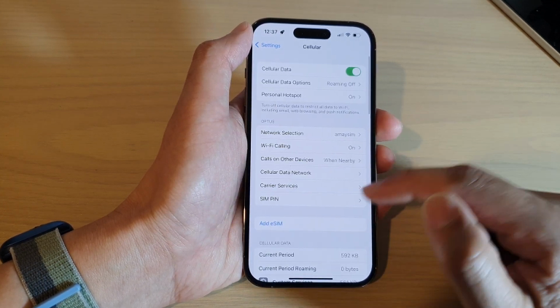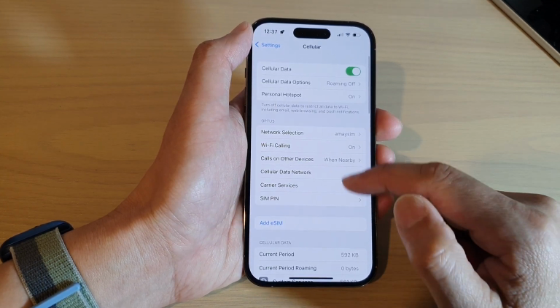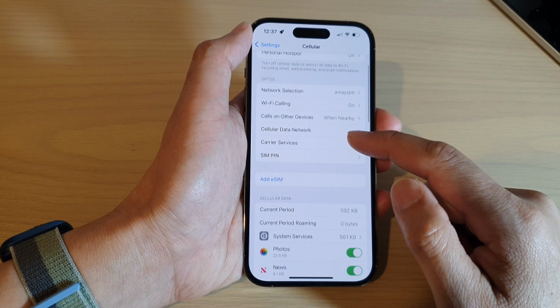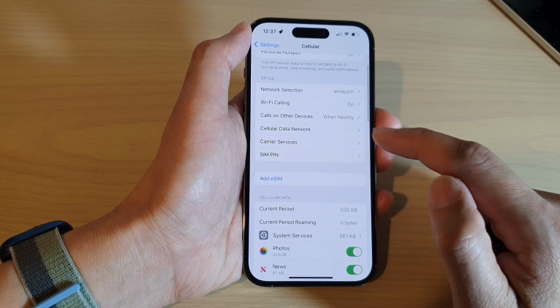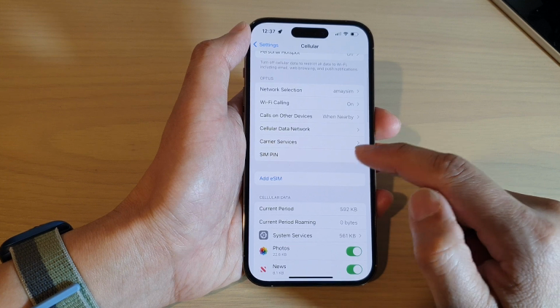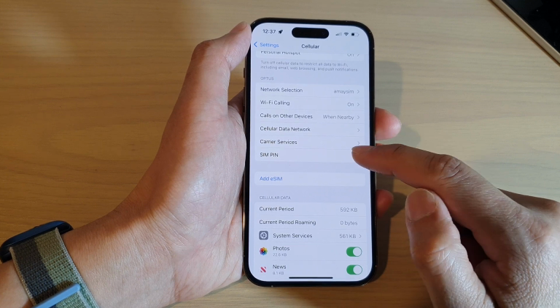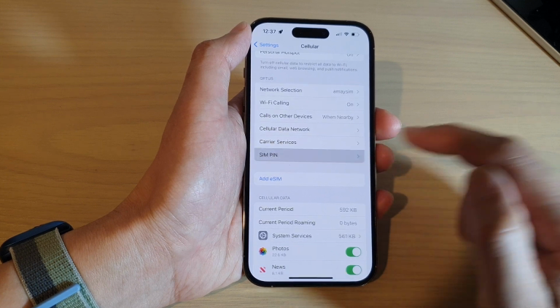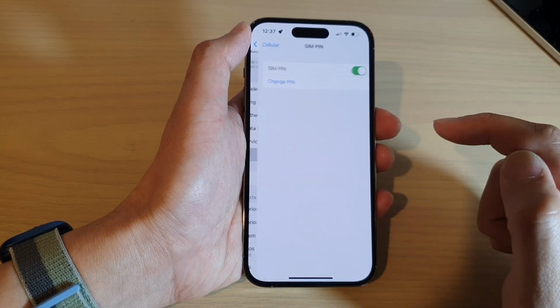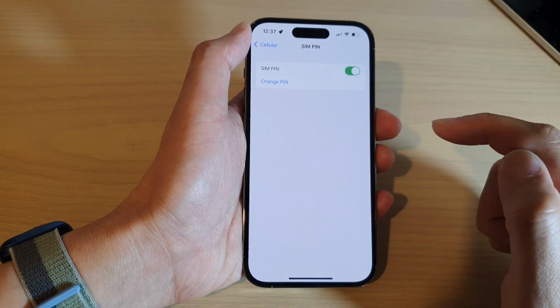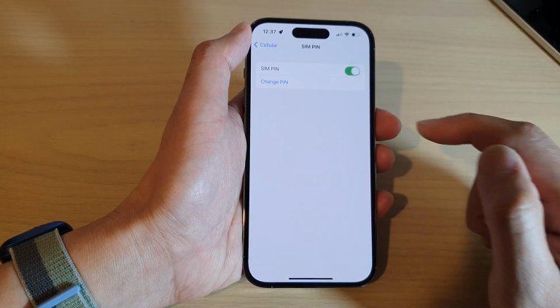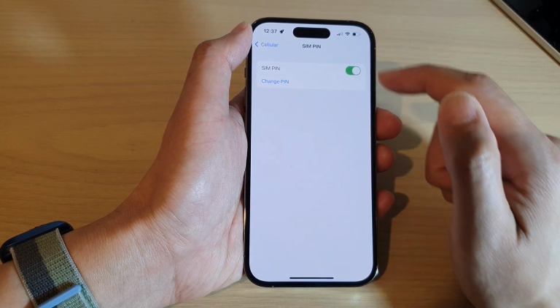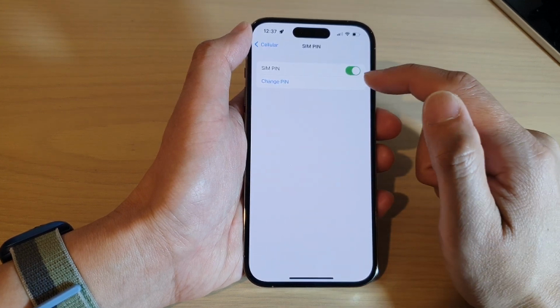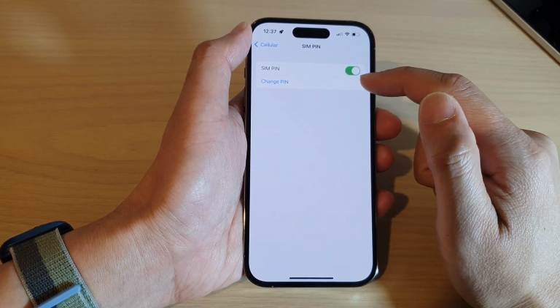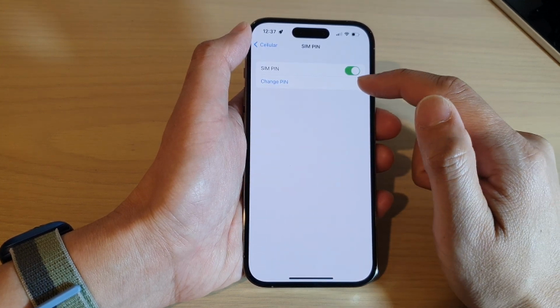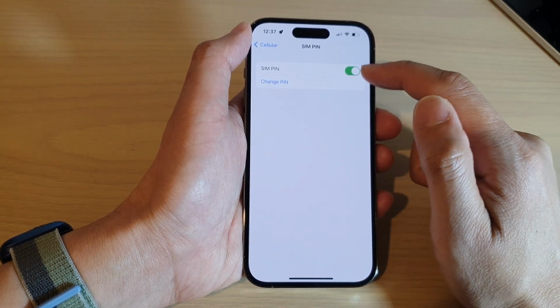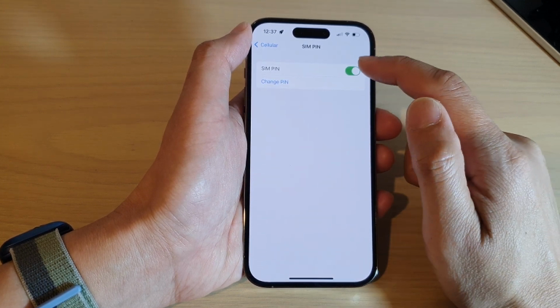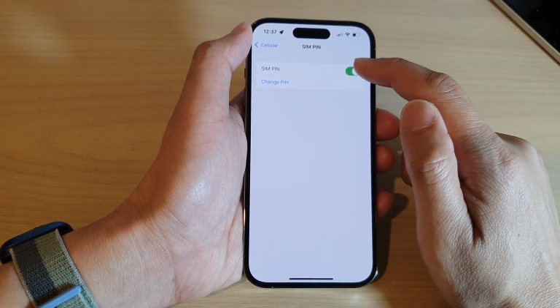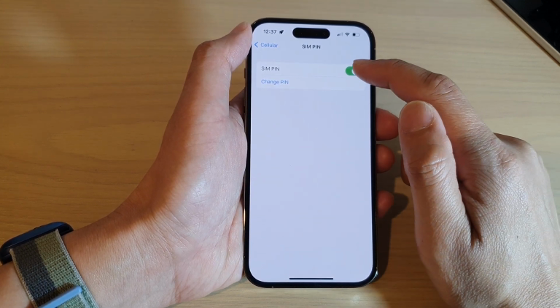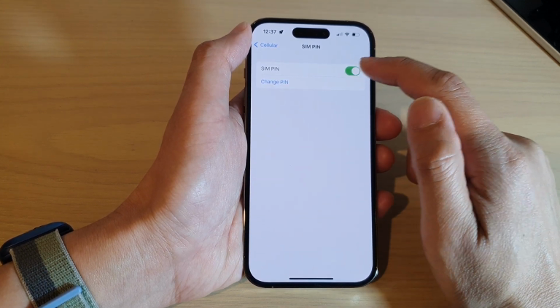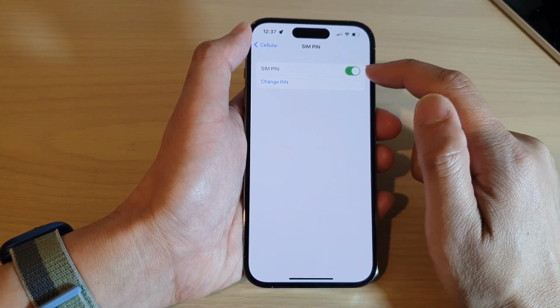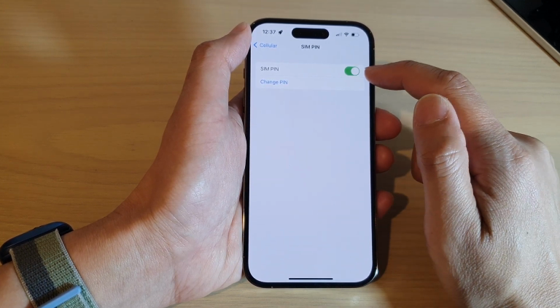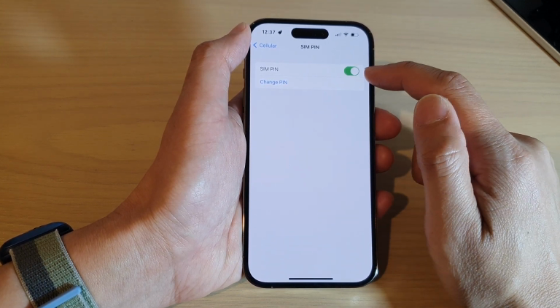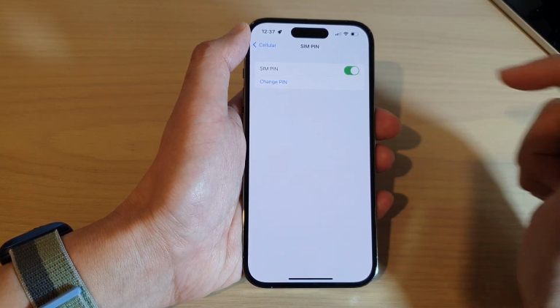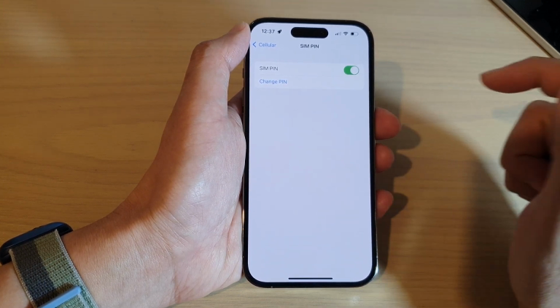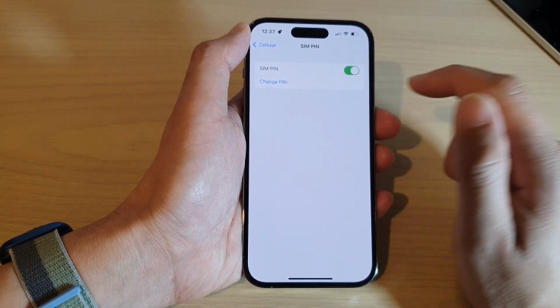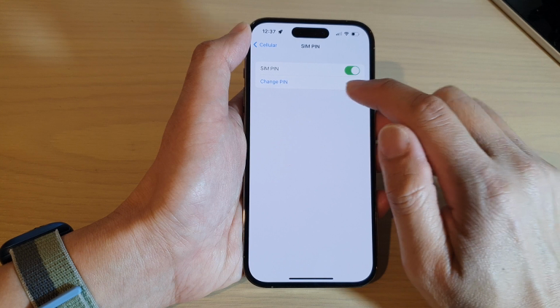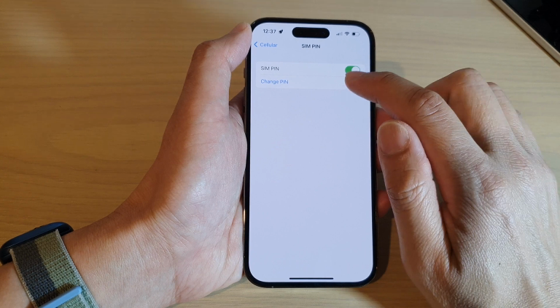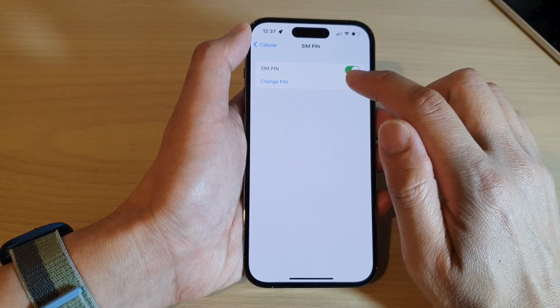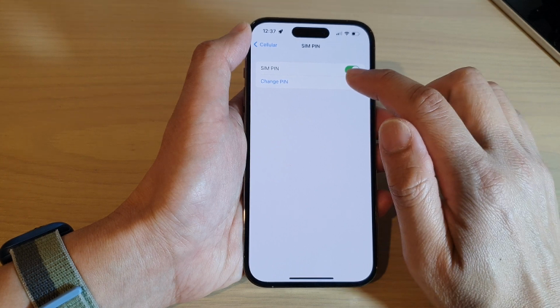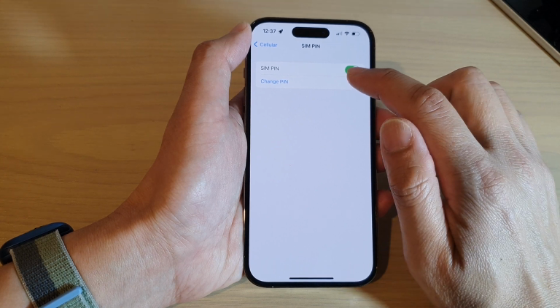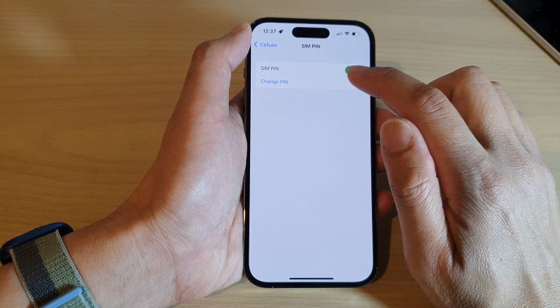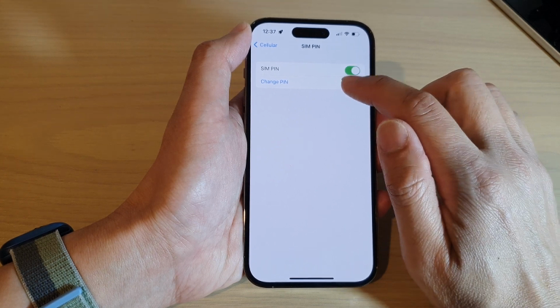Next, tap on SIM Pin to change the SIM pin. Make sure that SIM Pin is already switched on, and then tap on Change Pin.